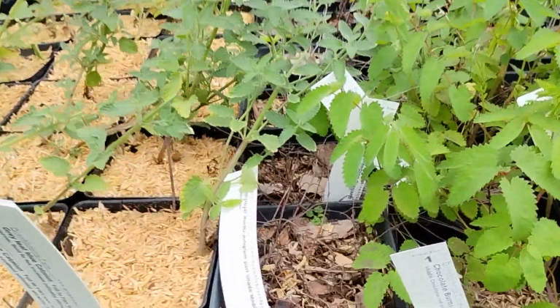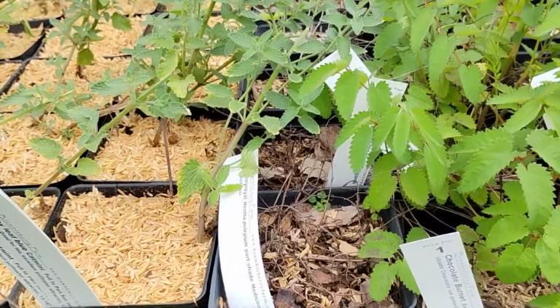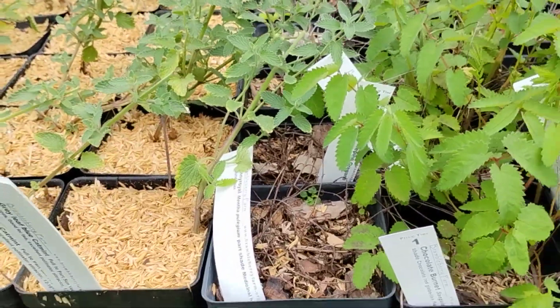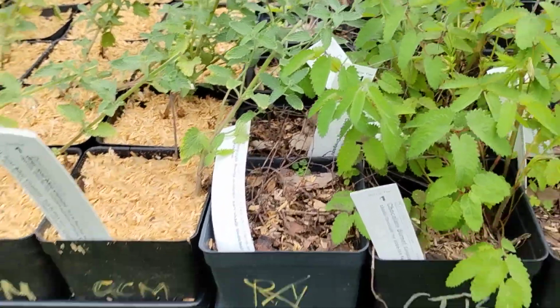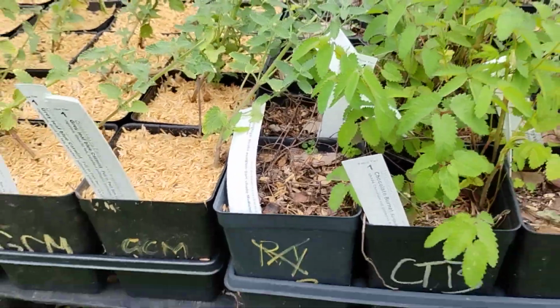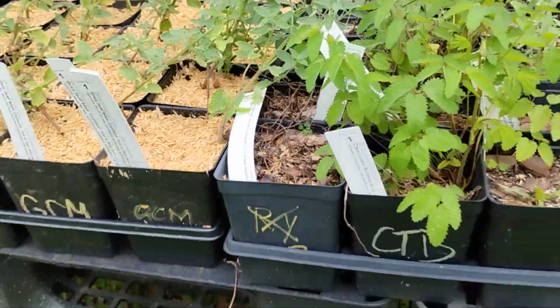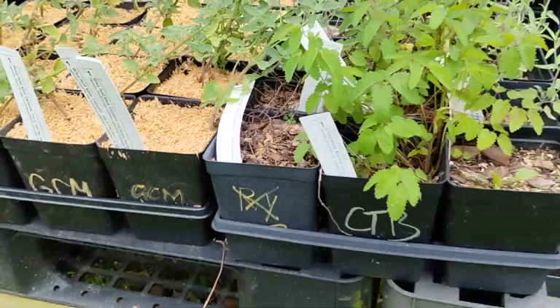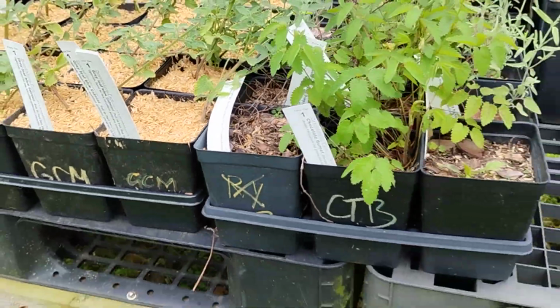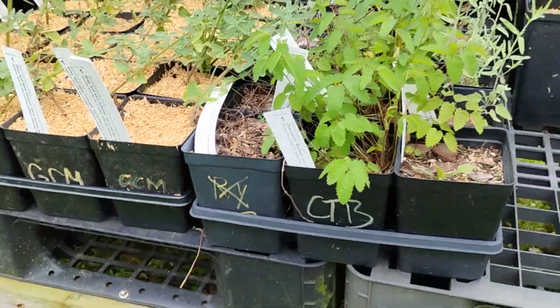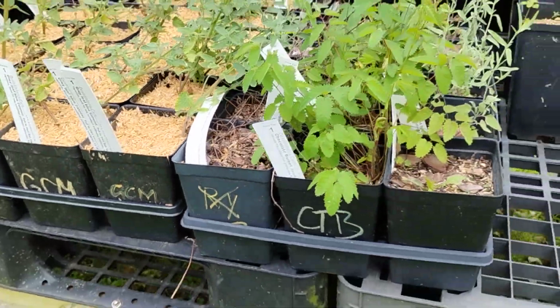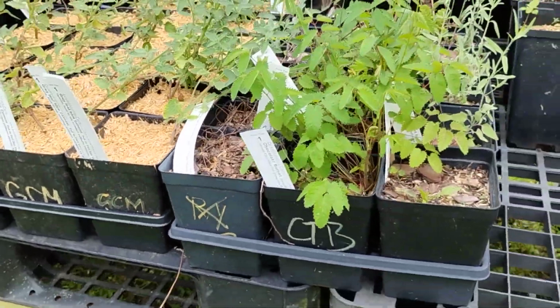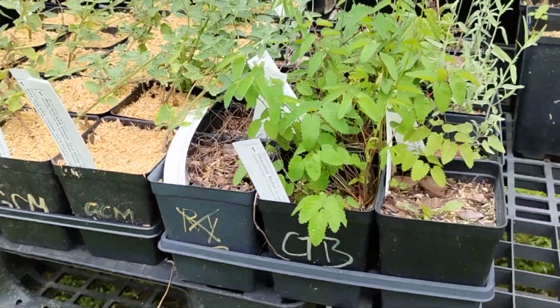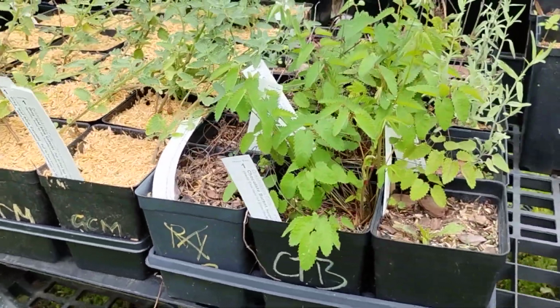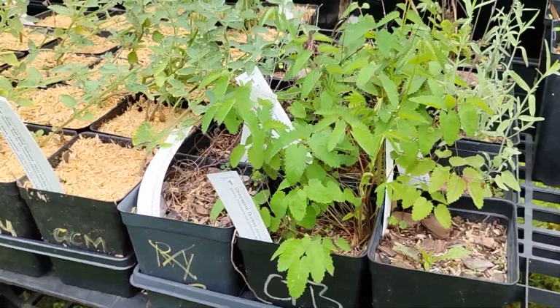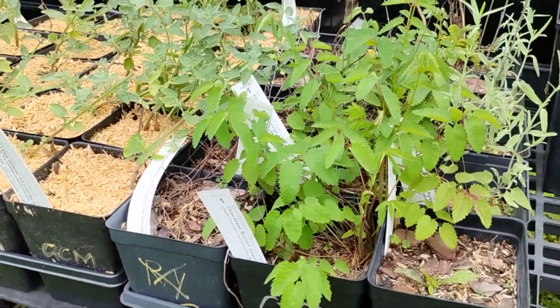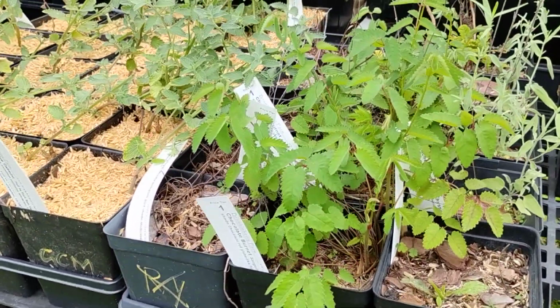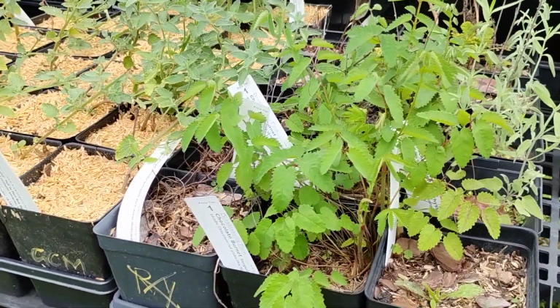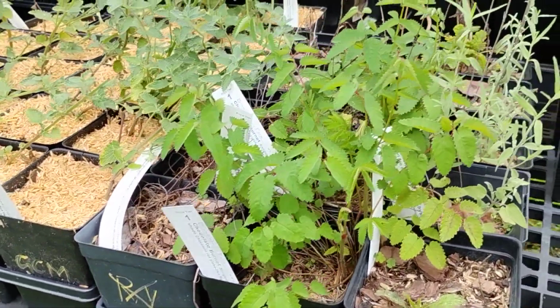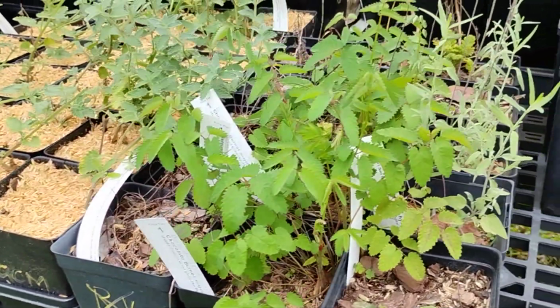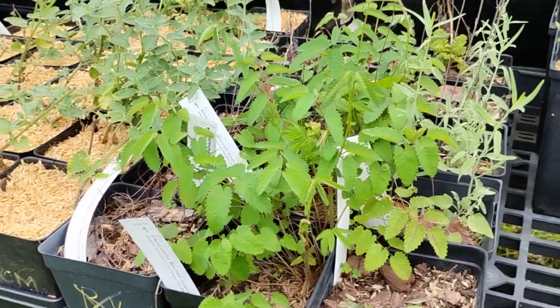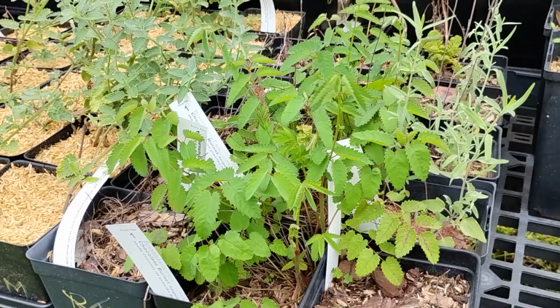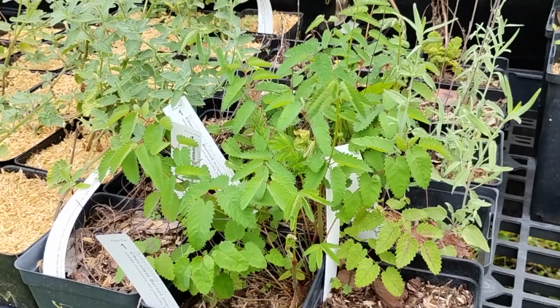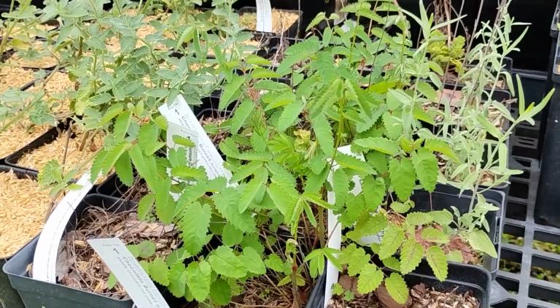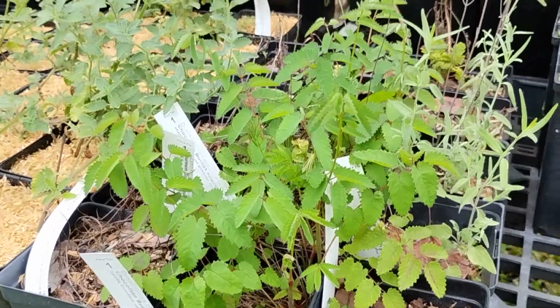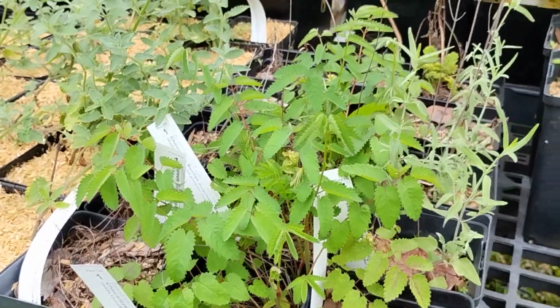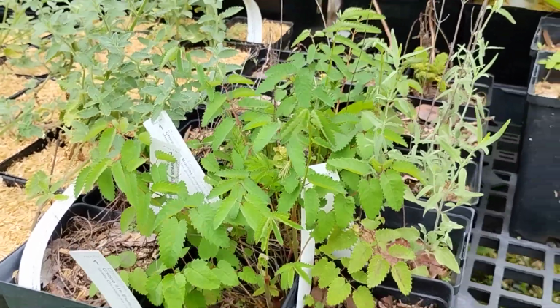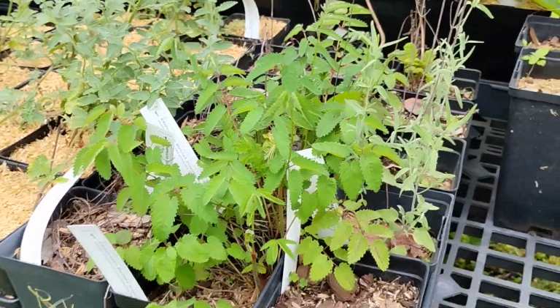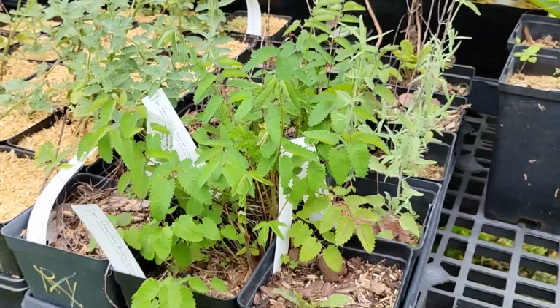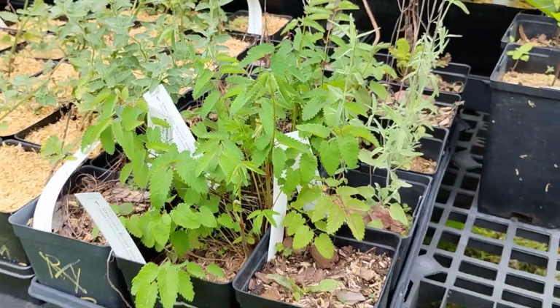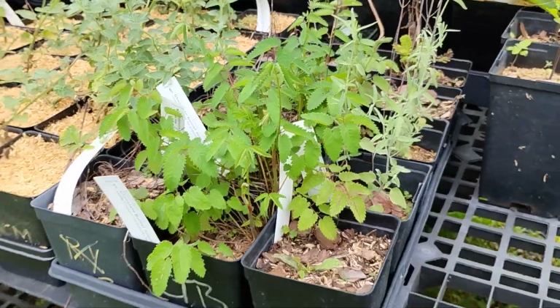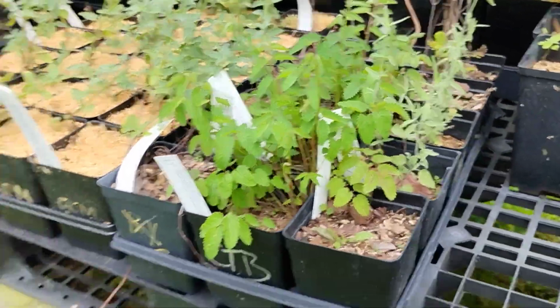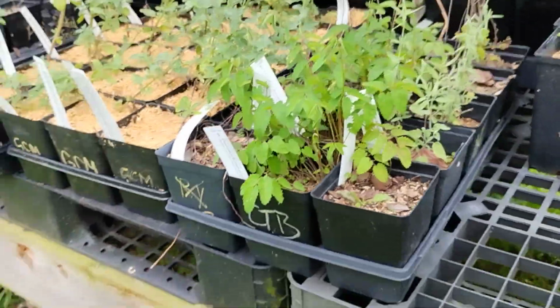Some nice Gray Leaf Cat Mint — a great pollinator attractor. We've still got that Chocolate Burnet and a couple Mexican Hyssops.